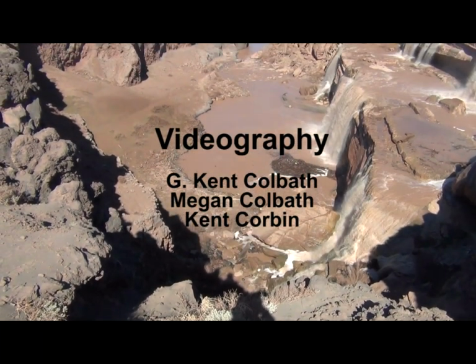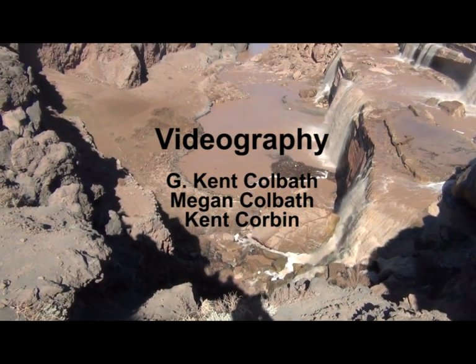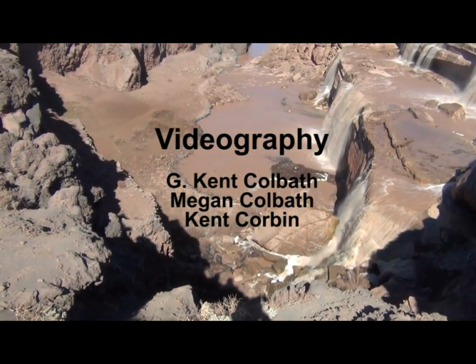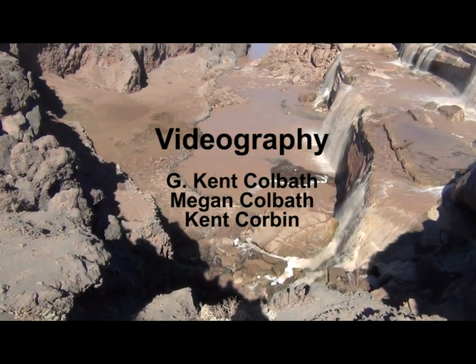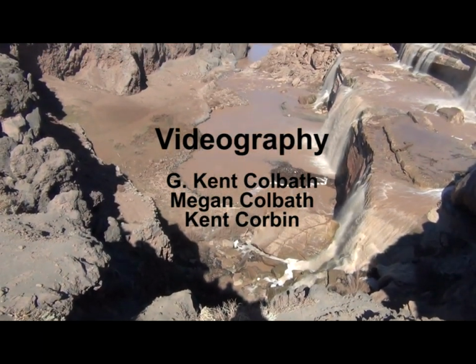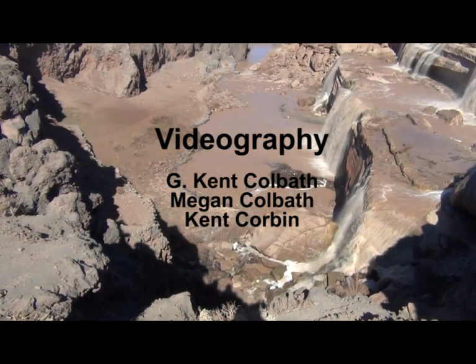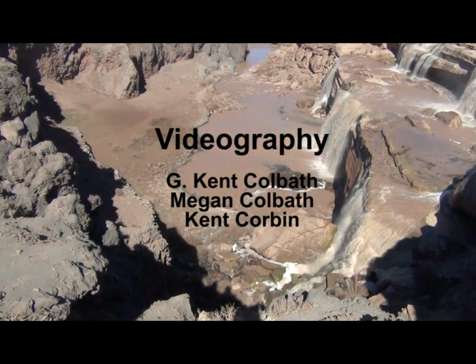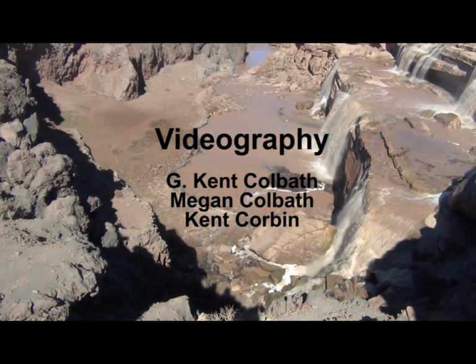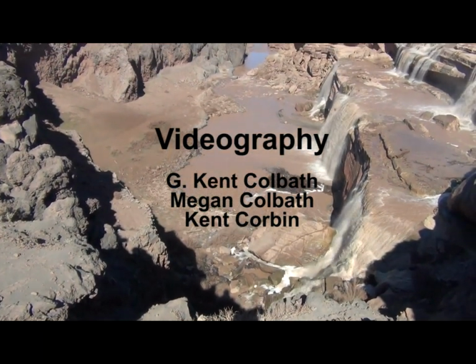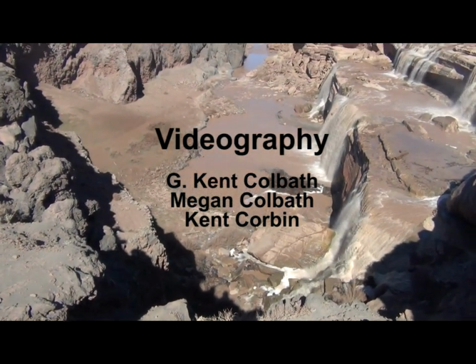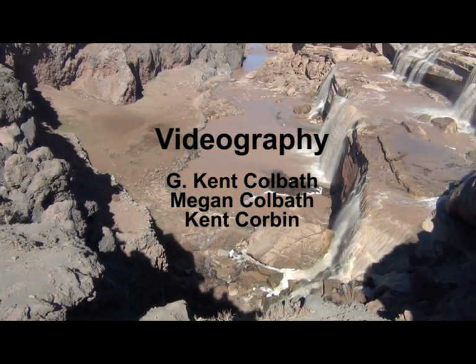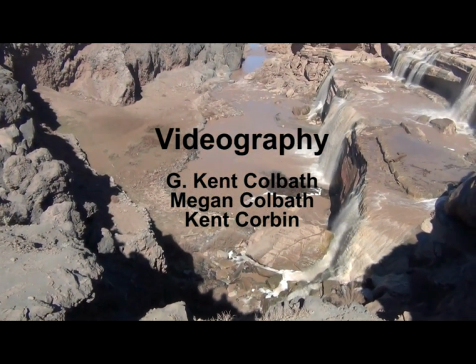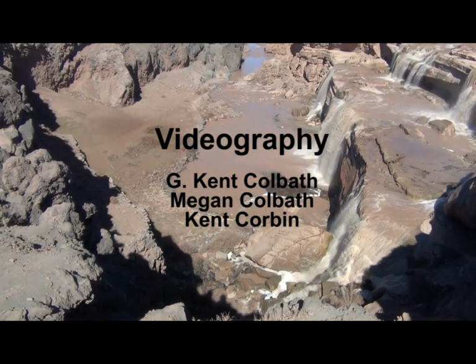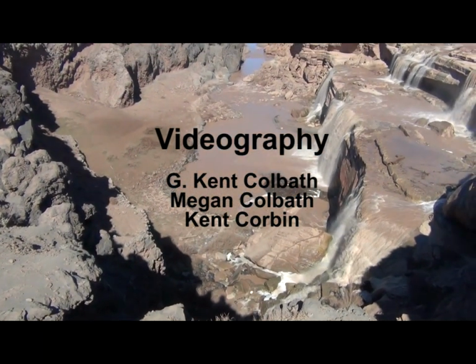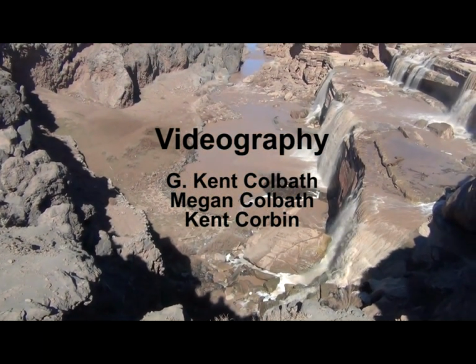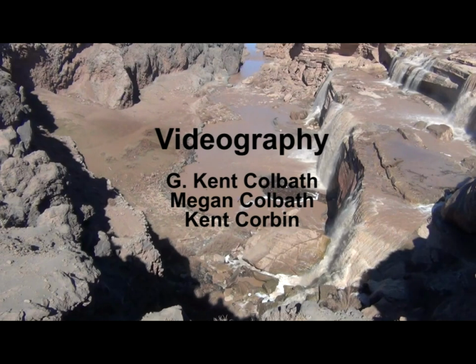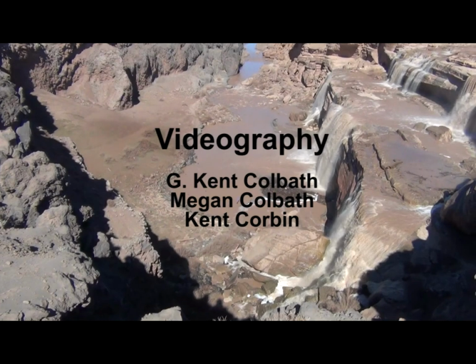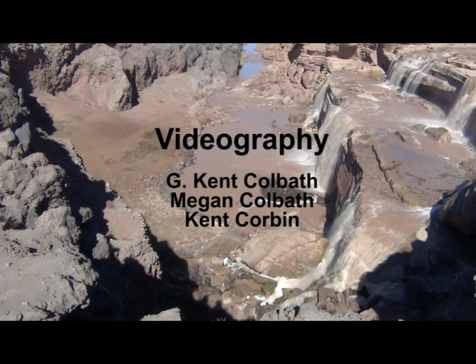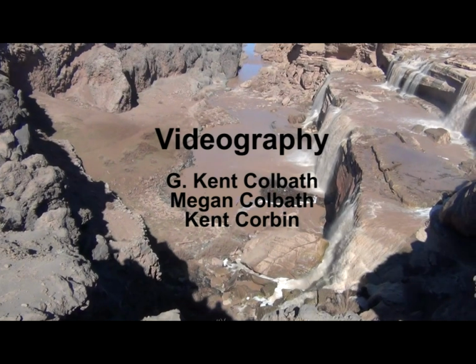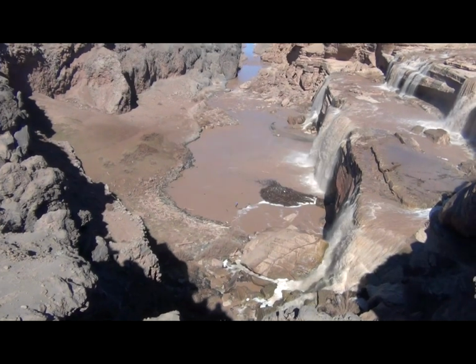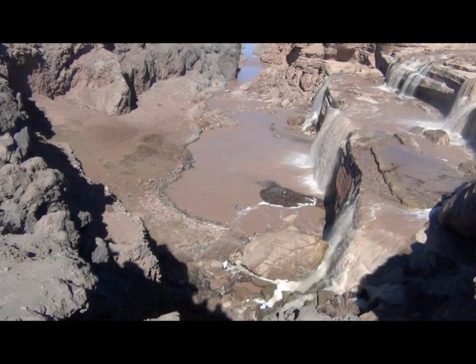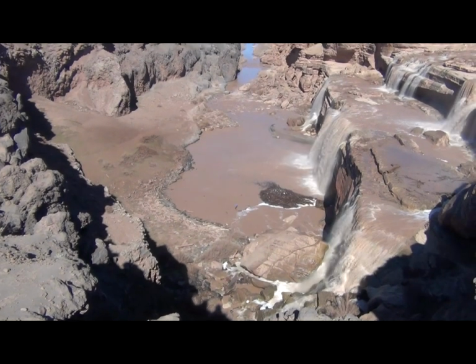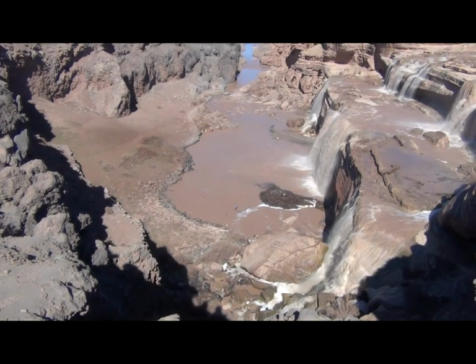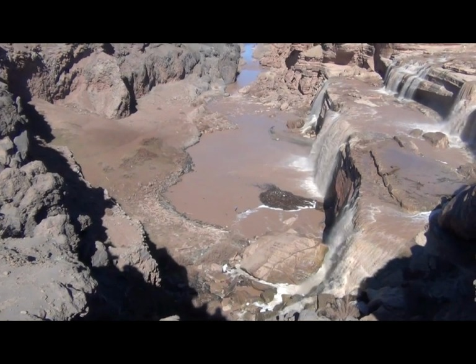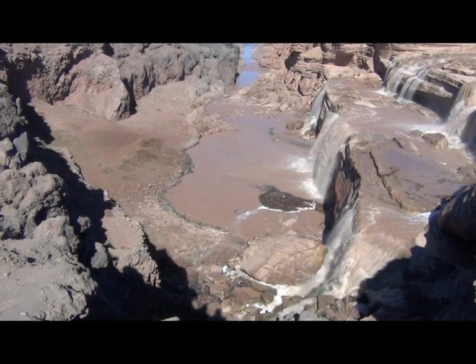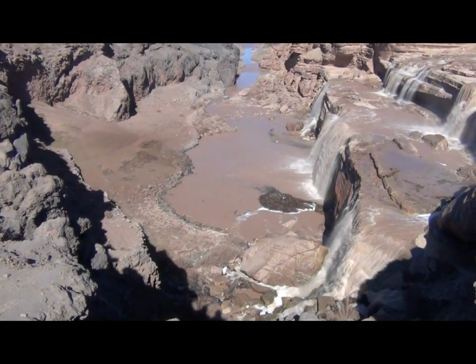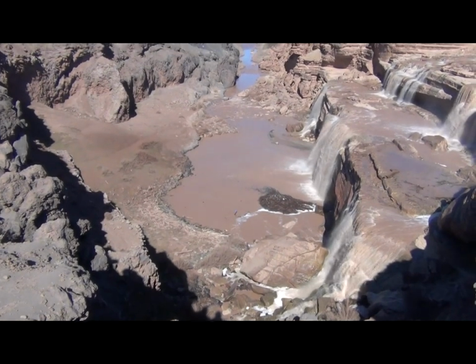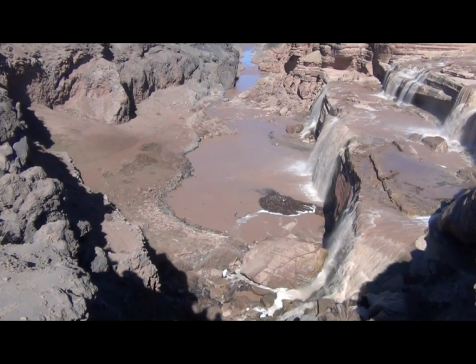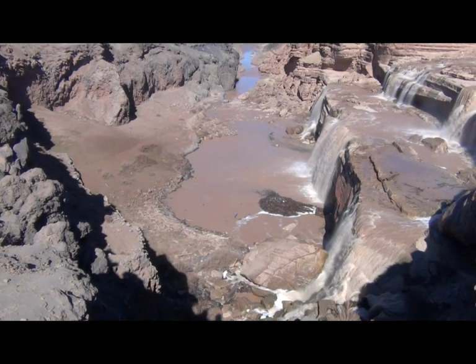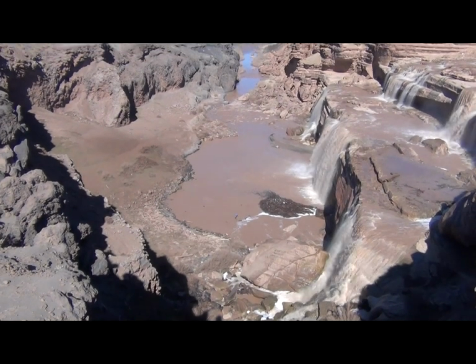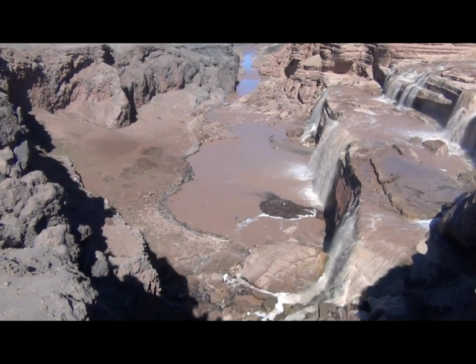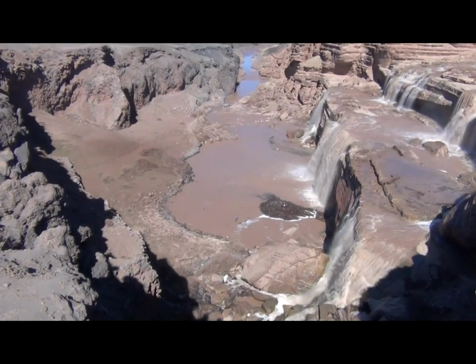In part two, we'll have a look at how the Little Colorado River has modified this landscape.